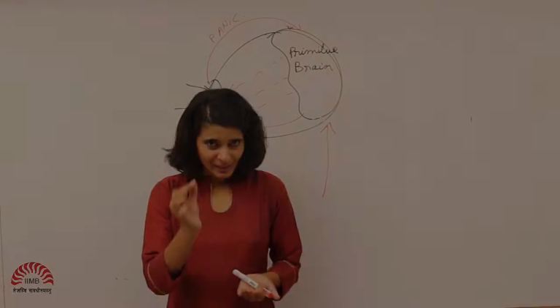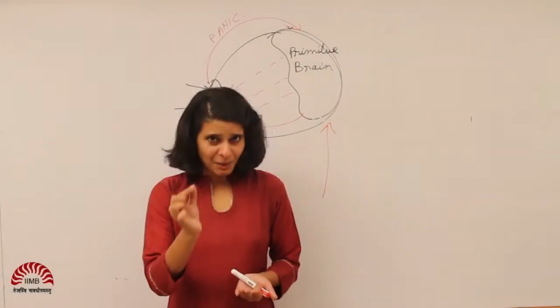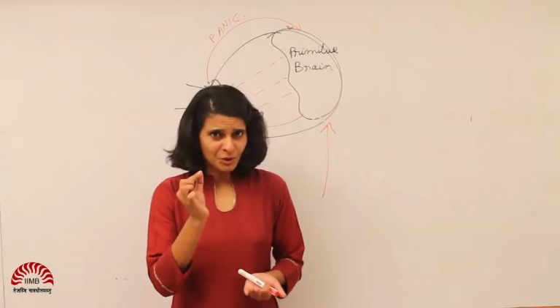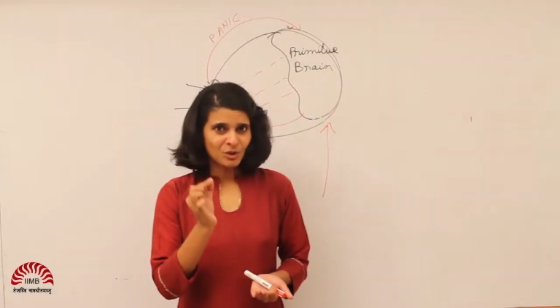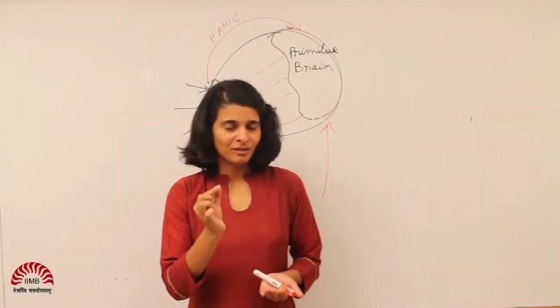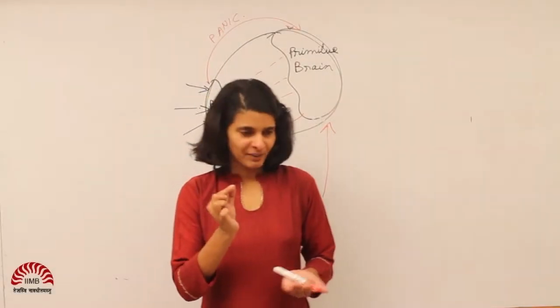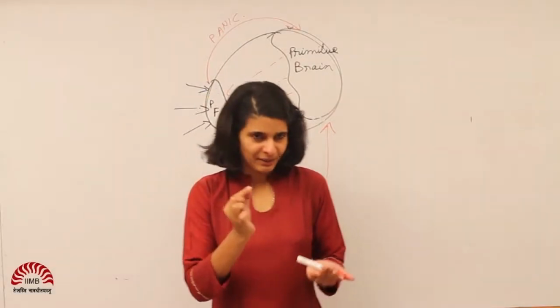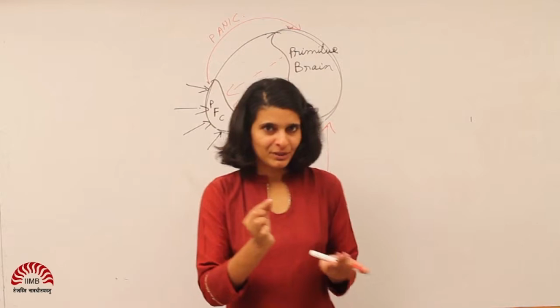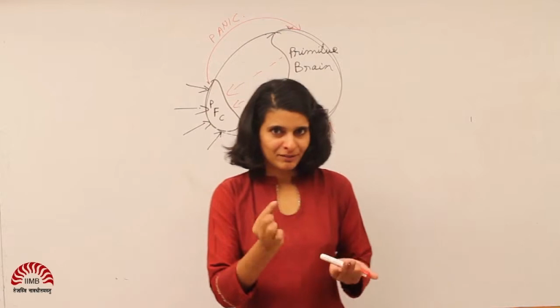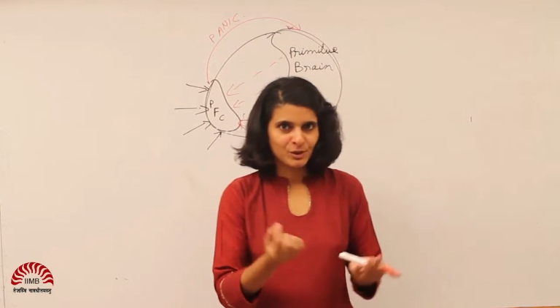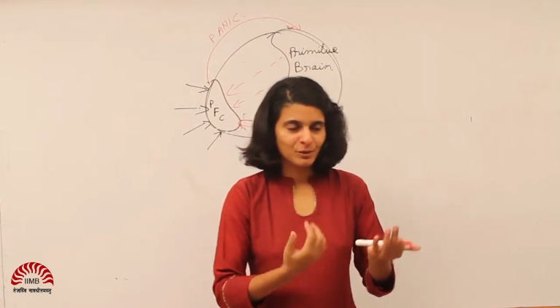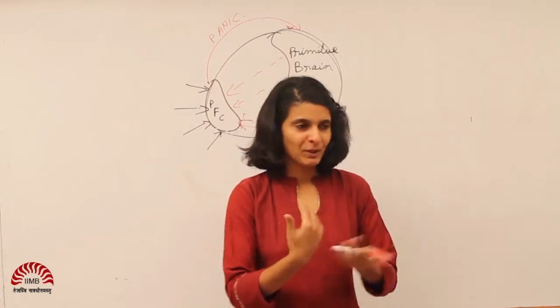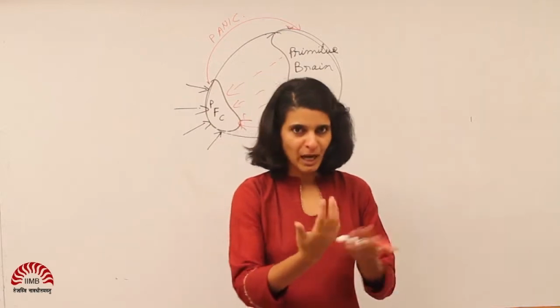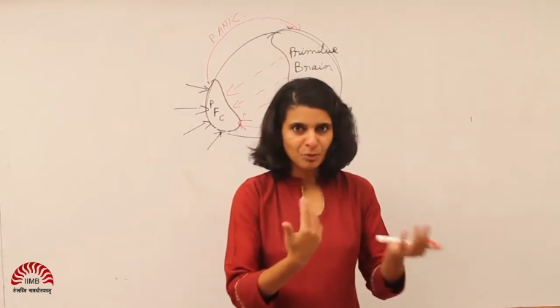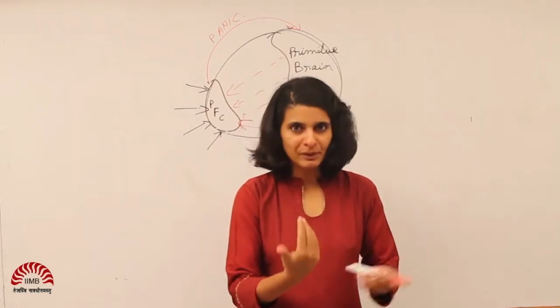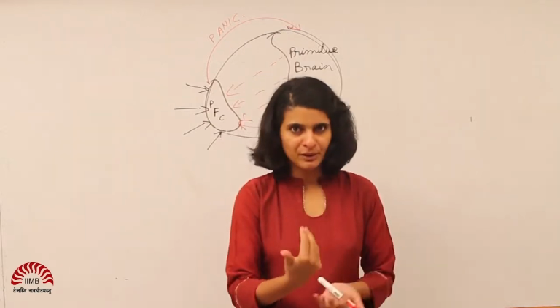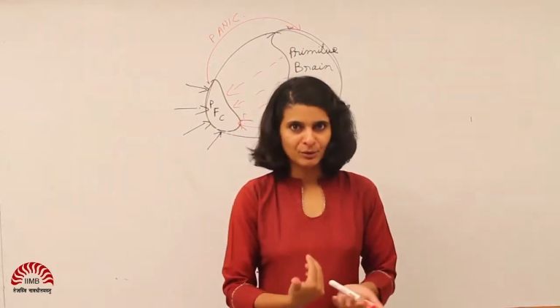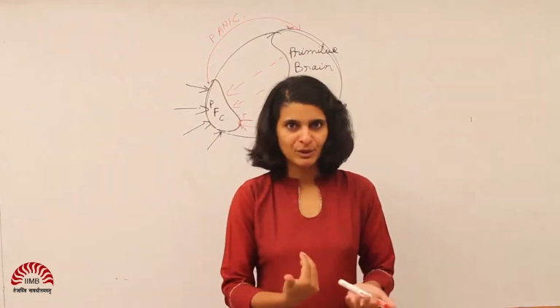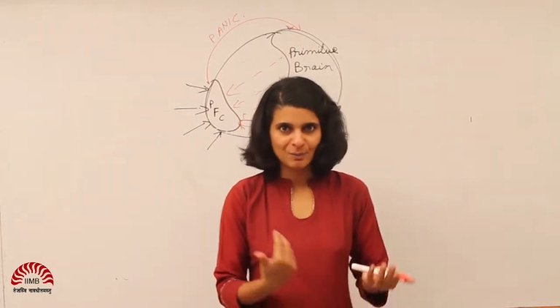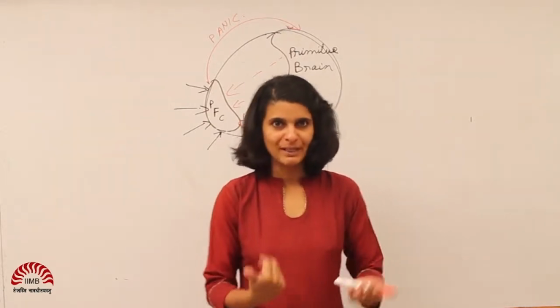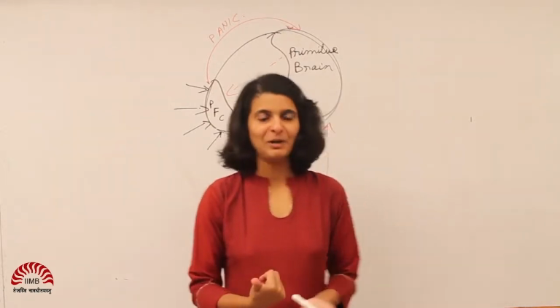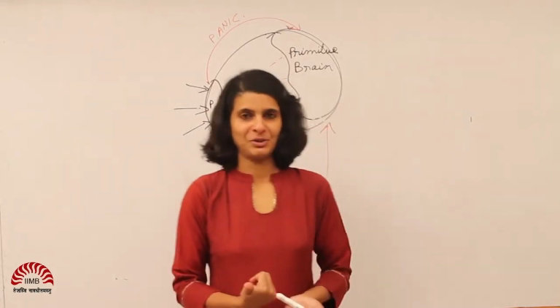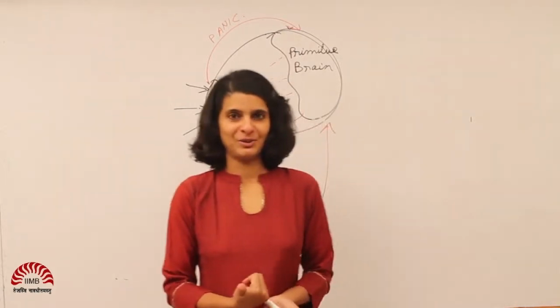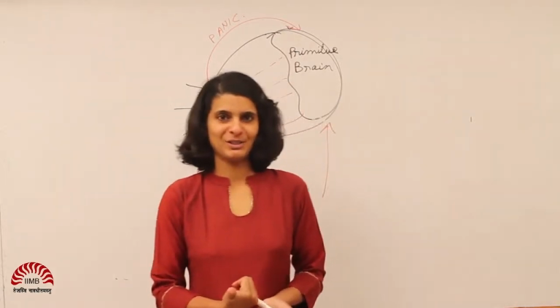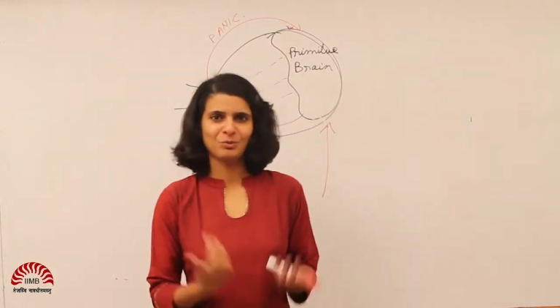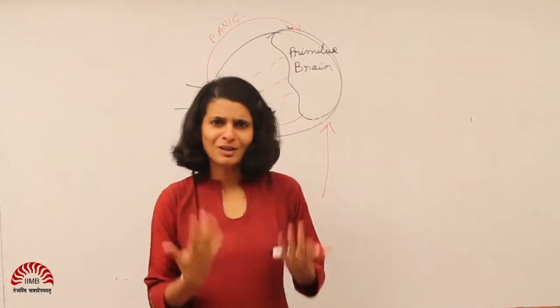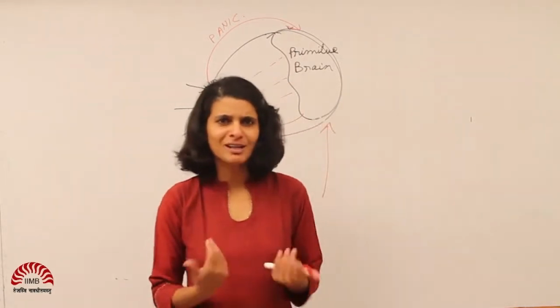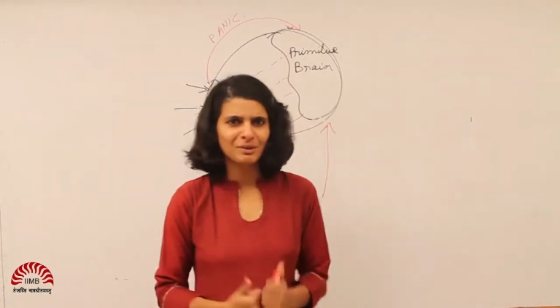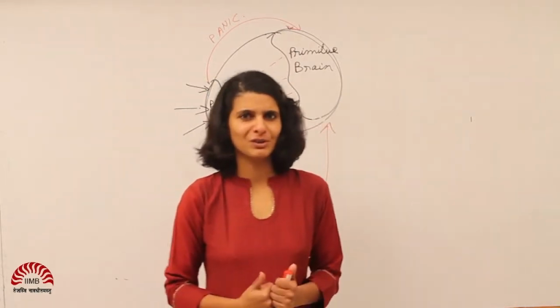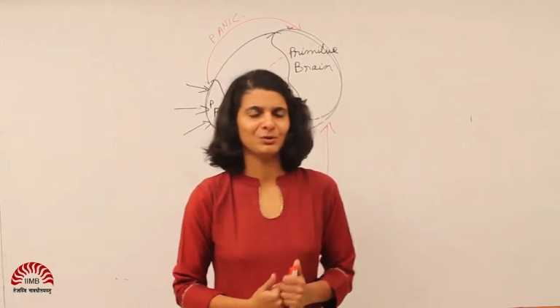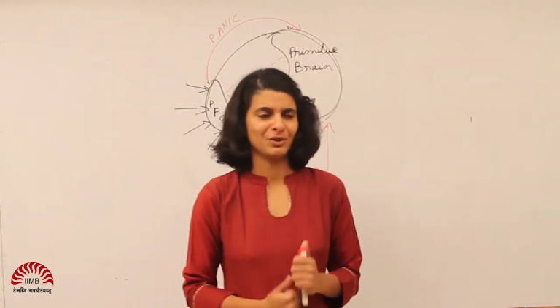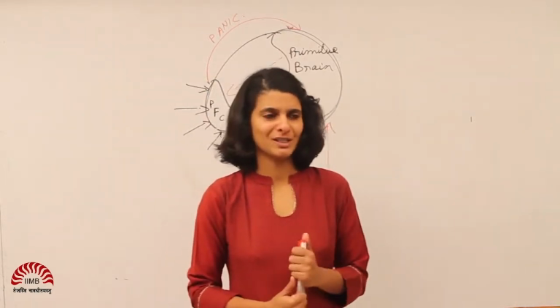I'm going to talk very briefly to you about how mirror neurons play out. So what are mirror neurons?